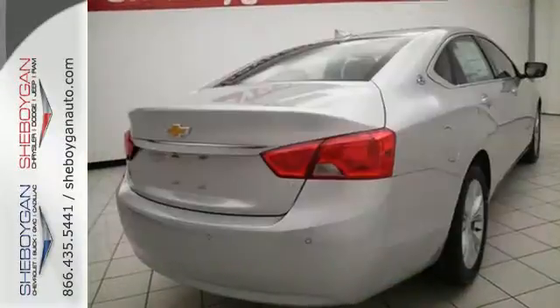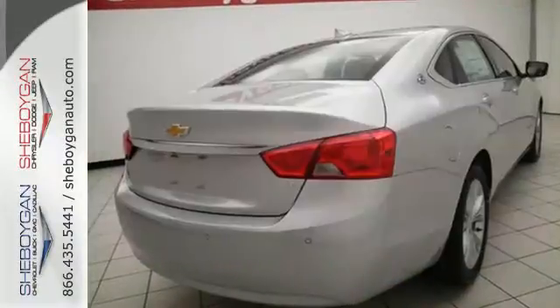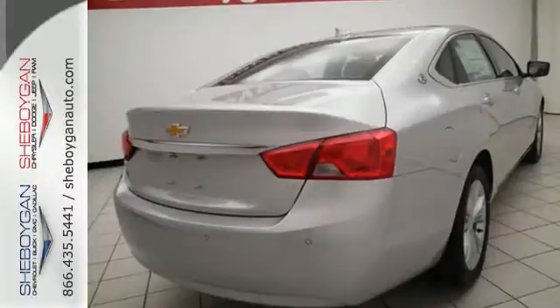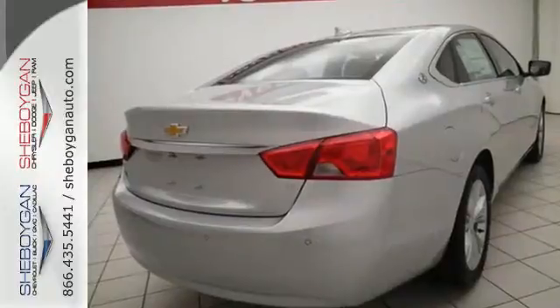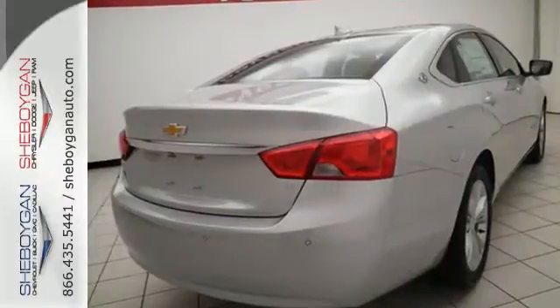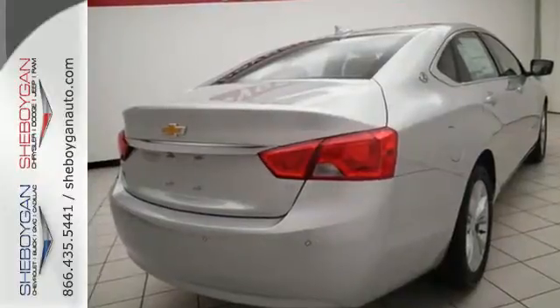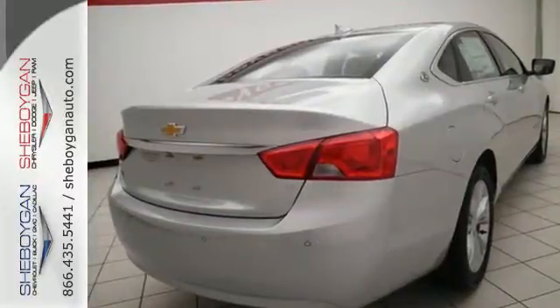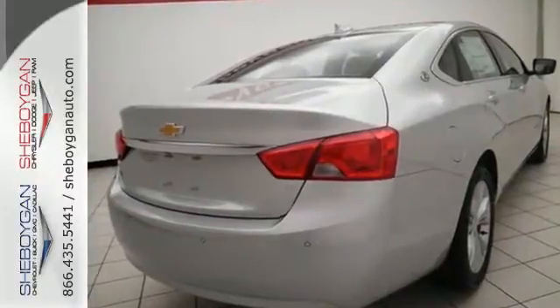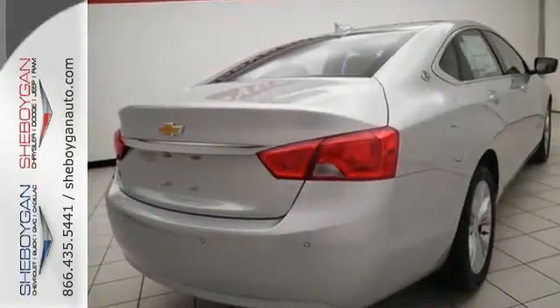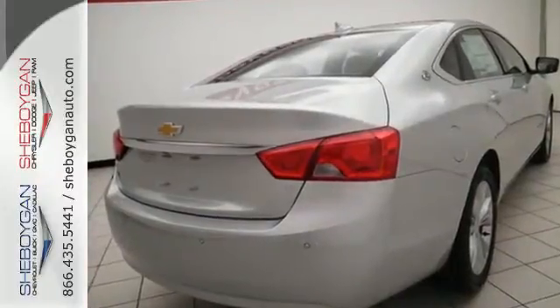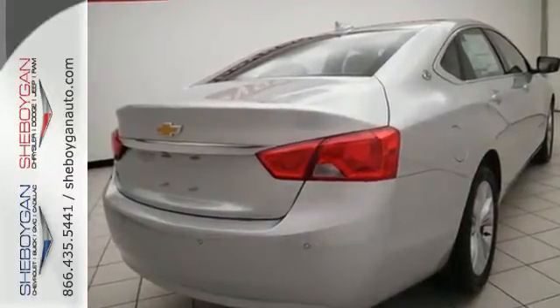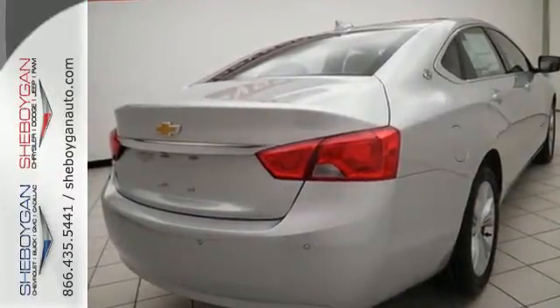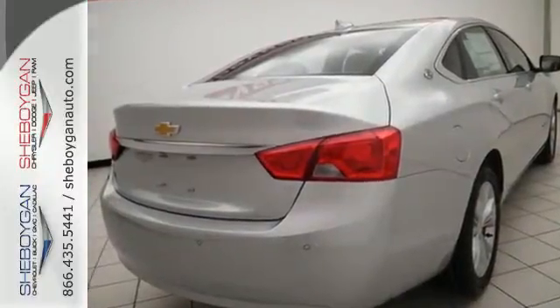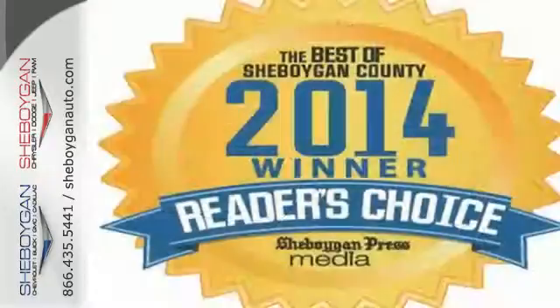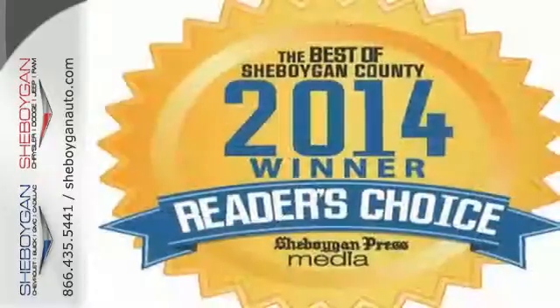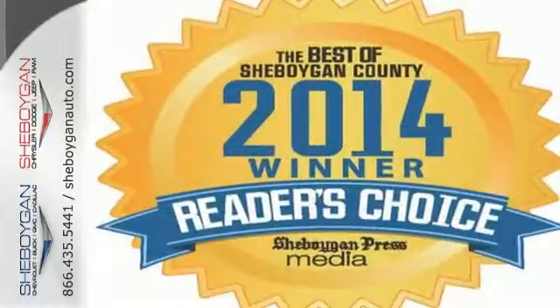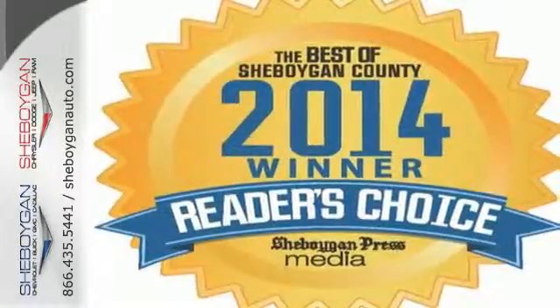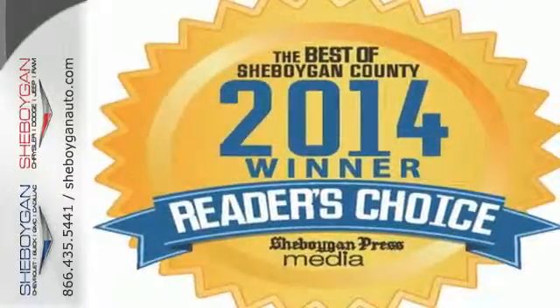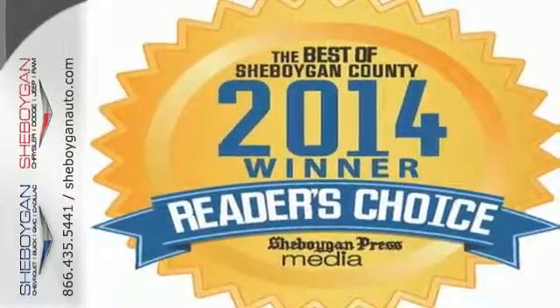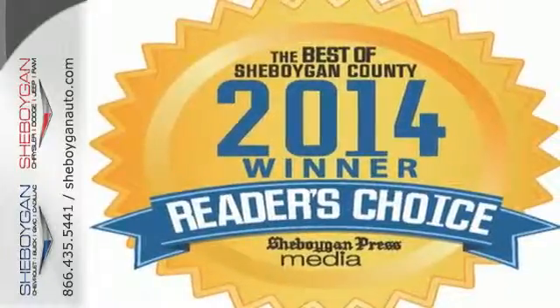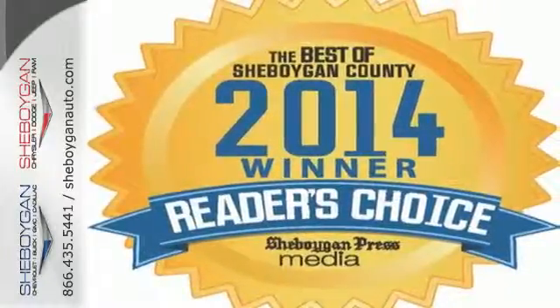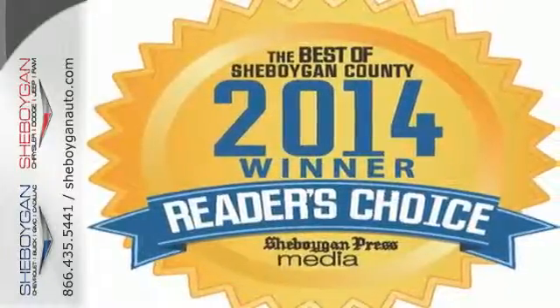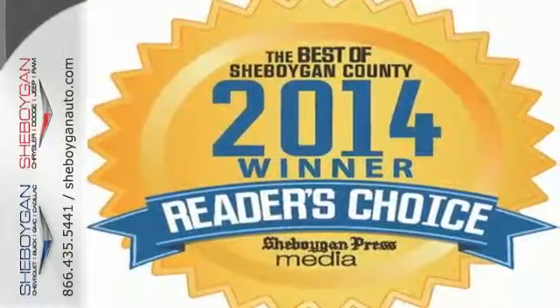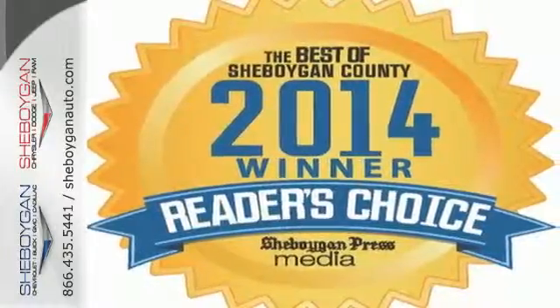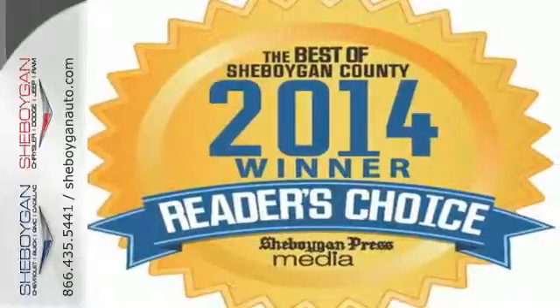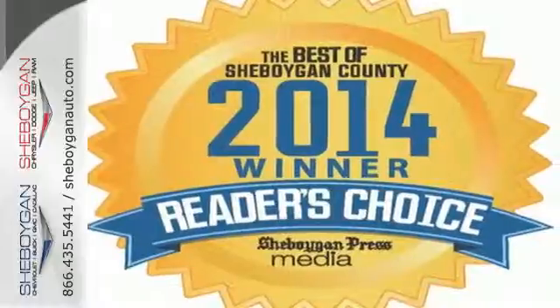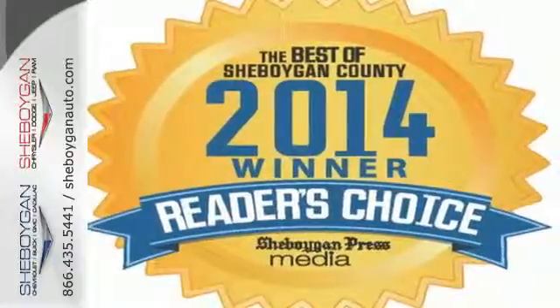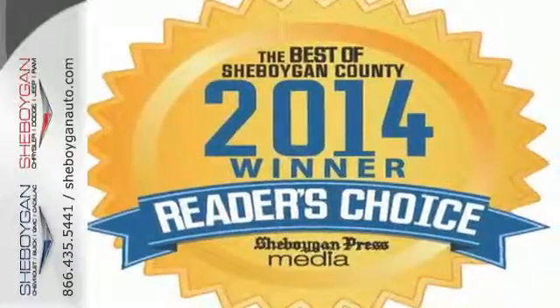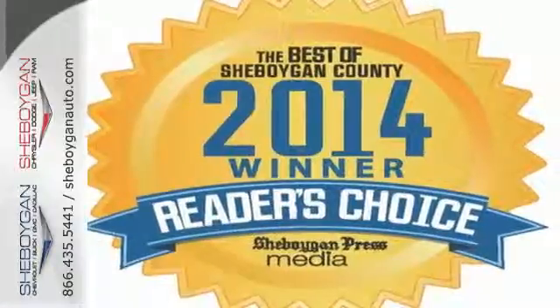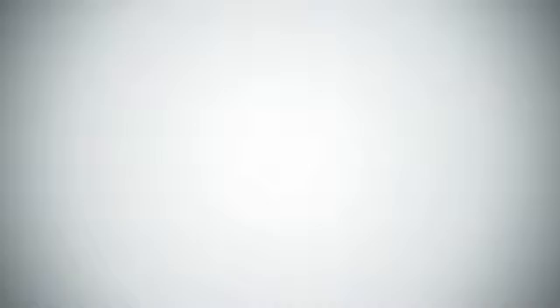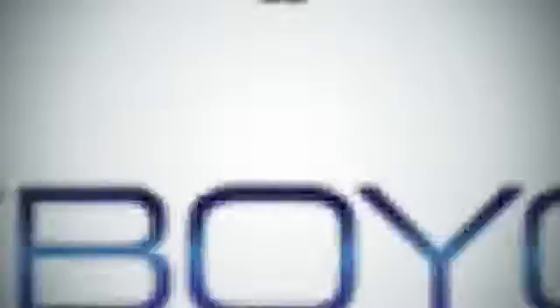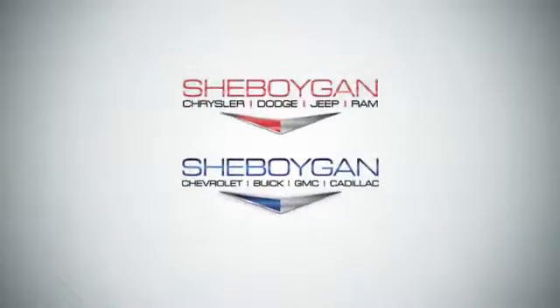A confident stance and stunning design are just the beginning. Come see us today.